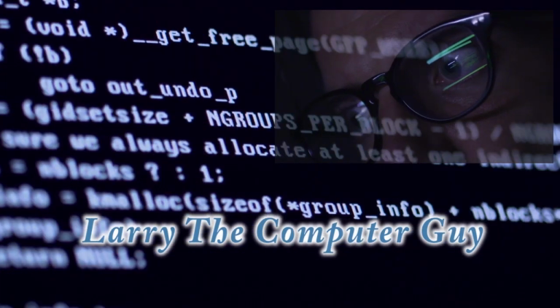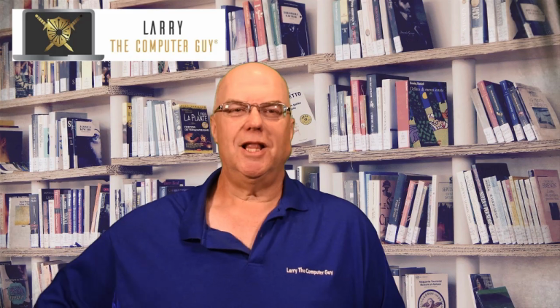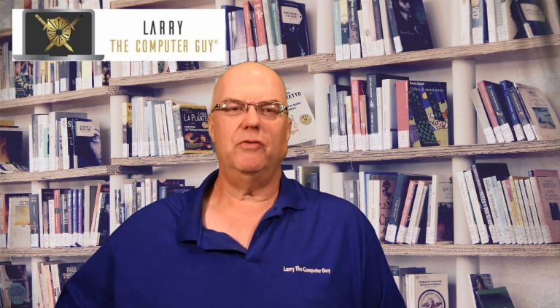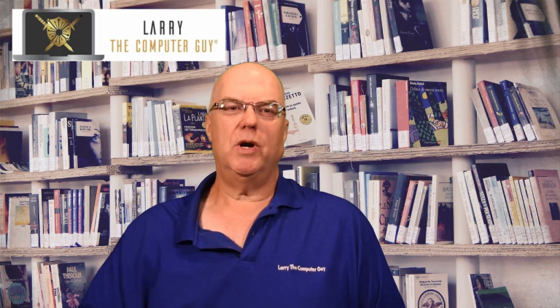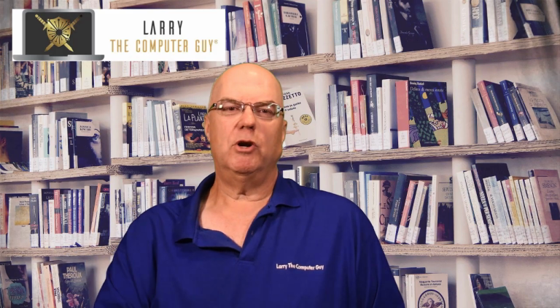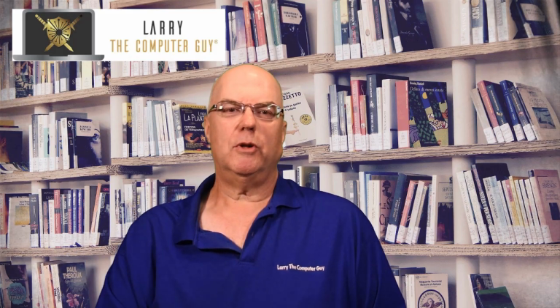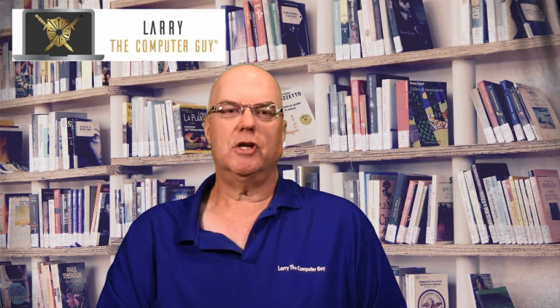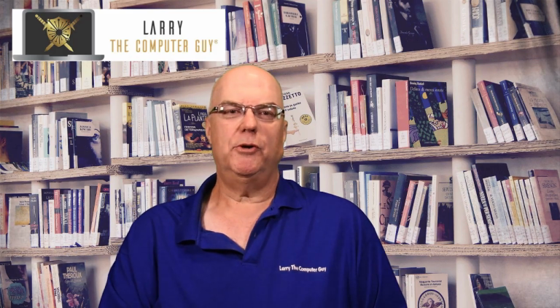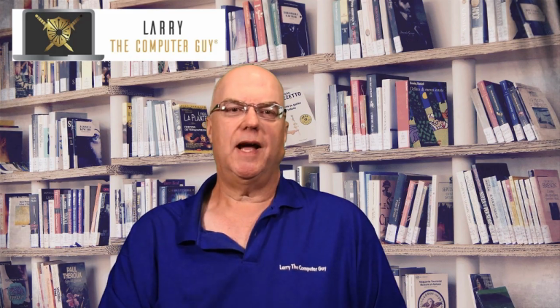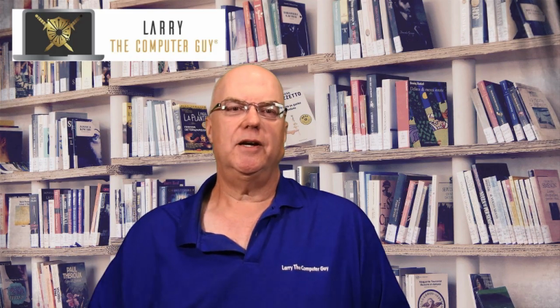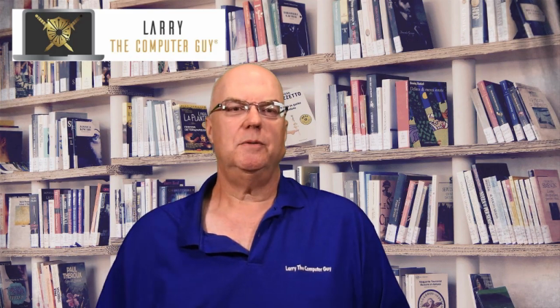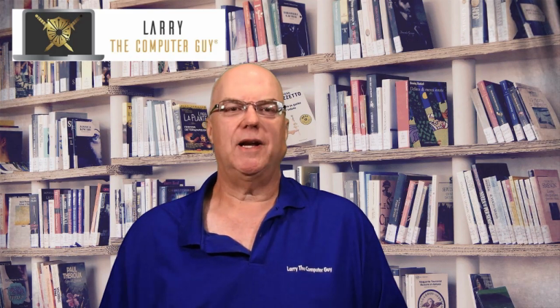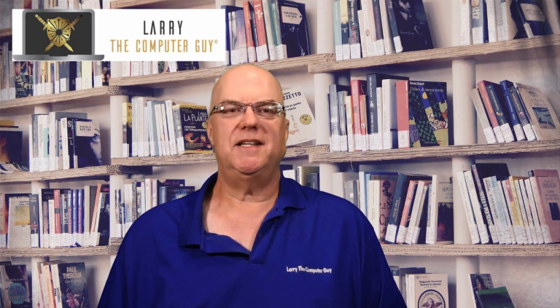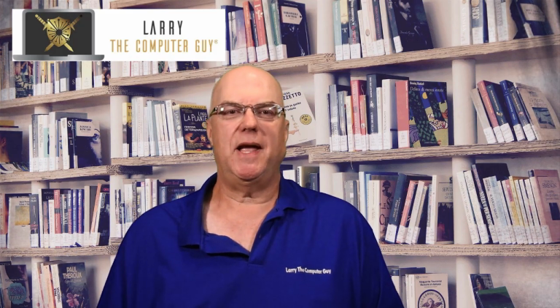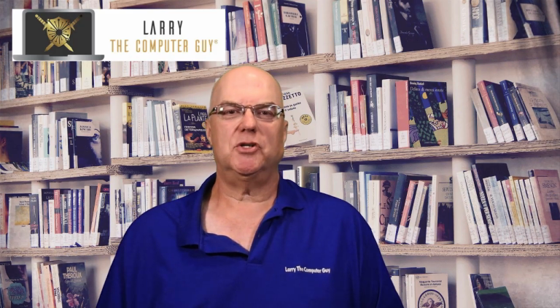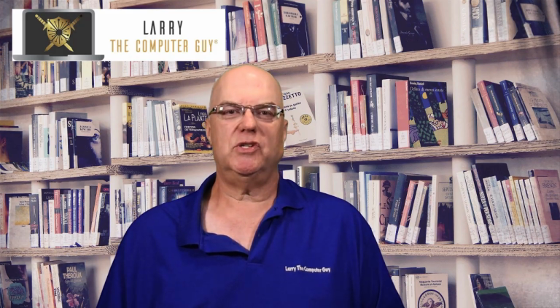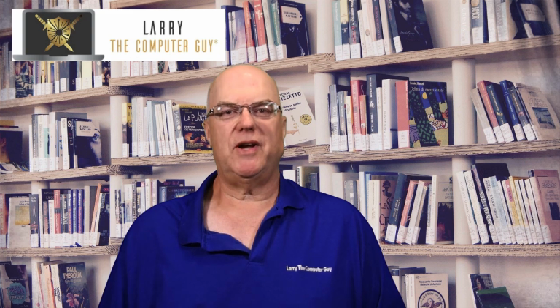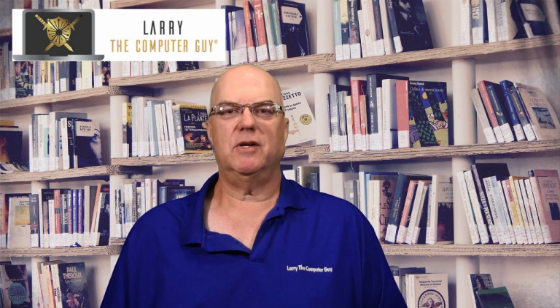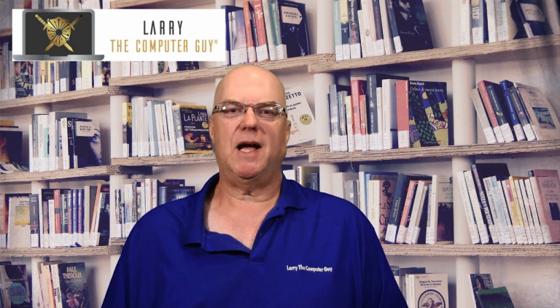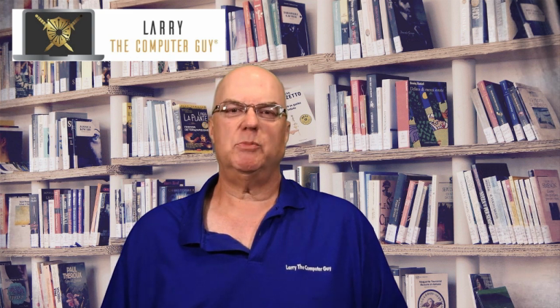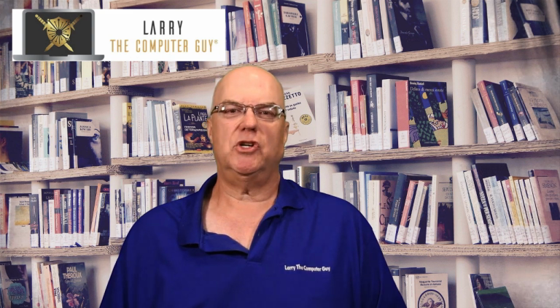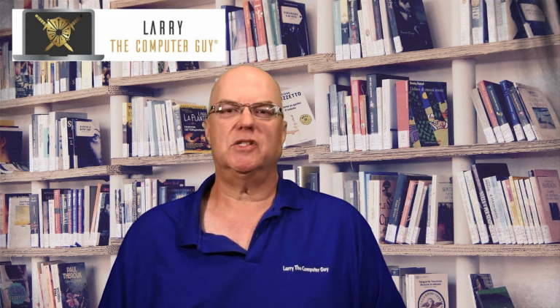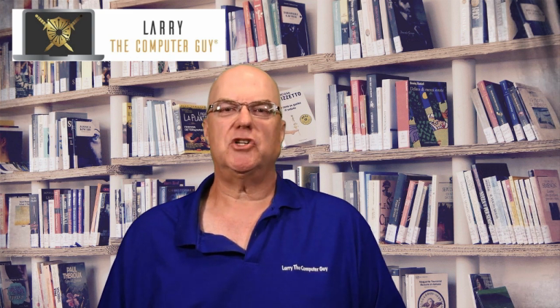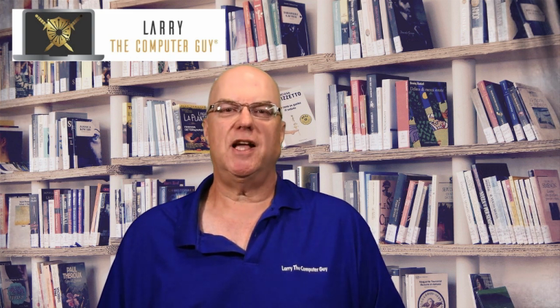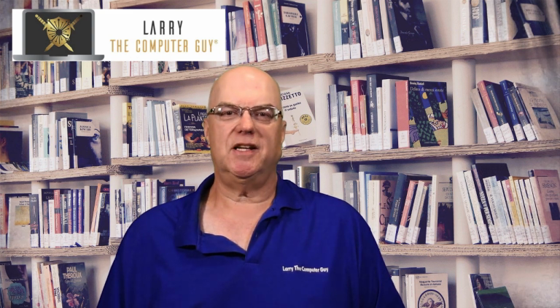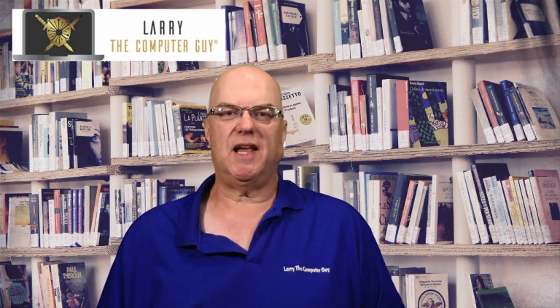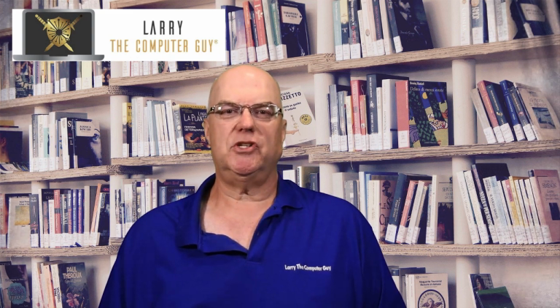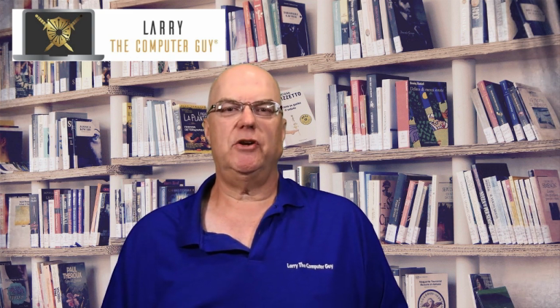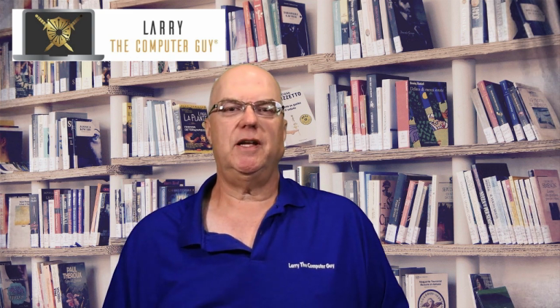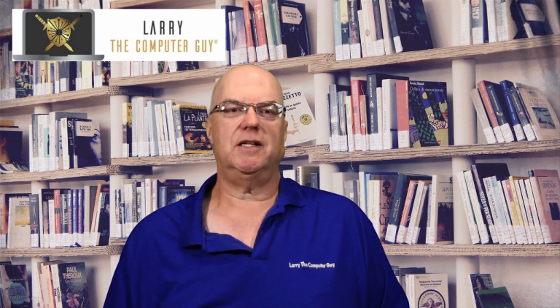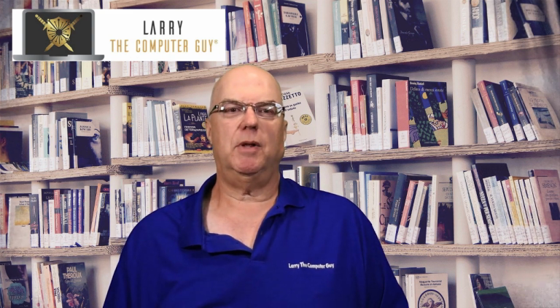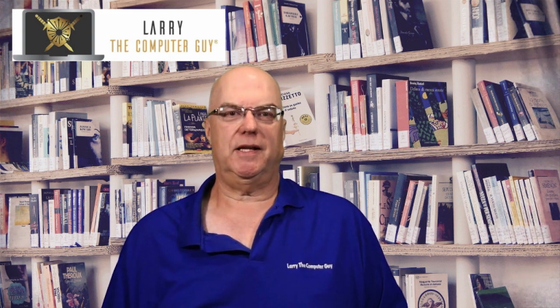Hello everyone, Larry Oath with Larry the Computer Guy here. We're an IT managed service provider in Commerce, Michigan specializing in cyber security and compliance.